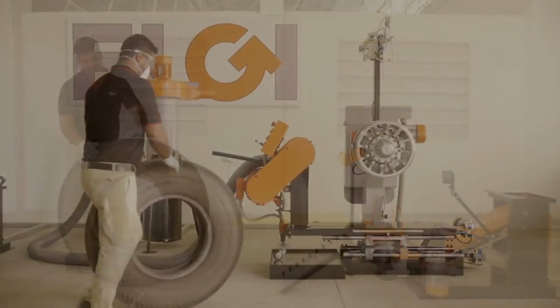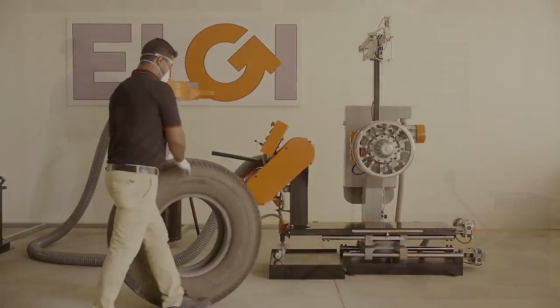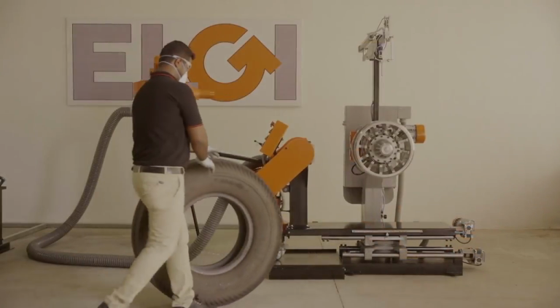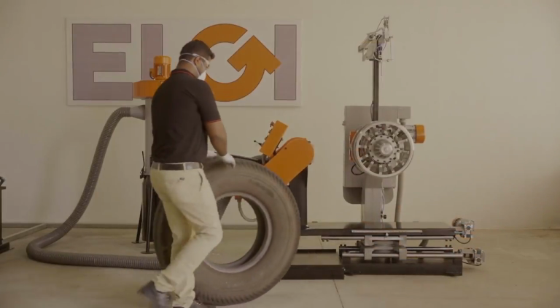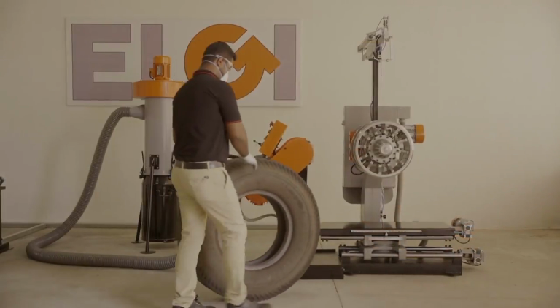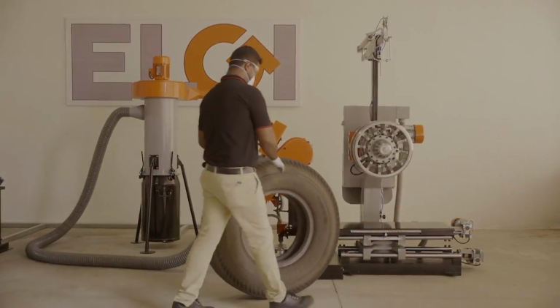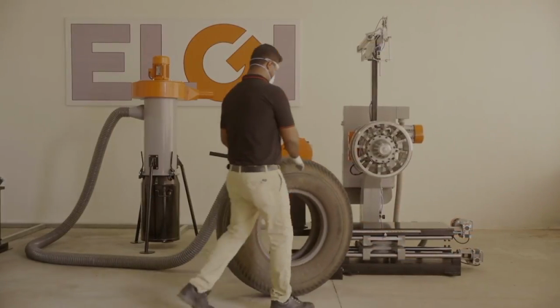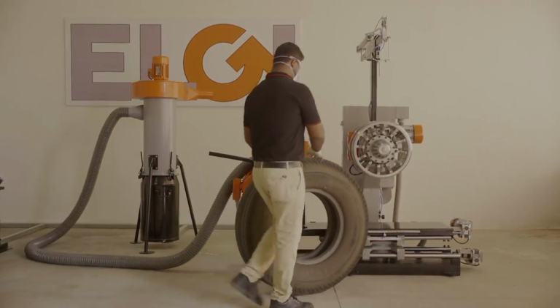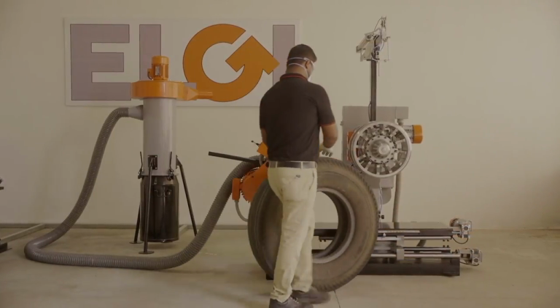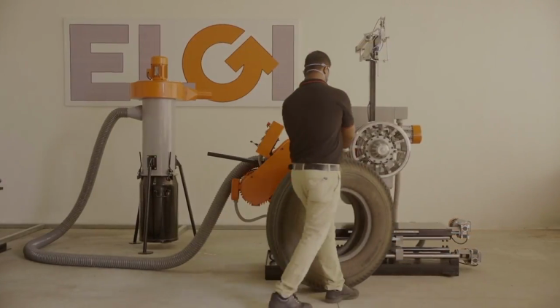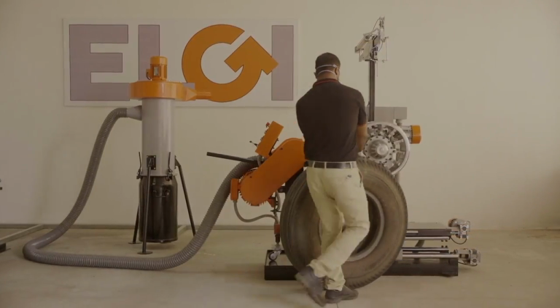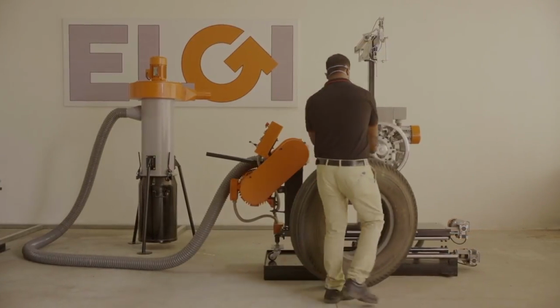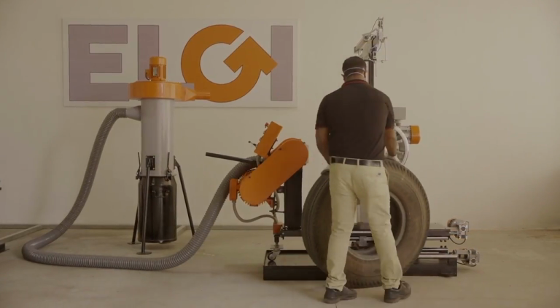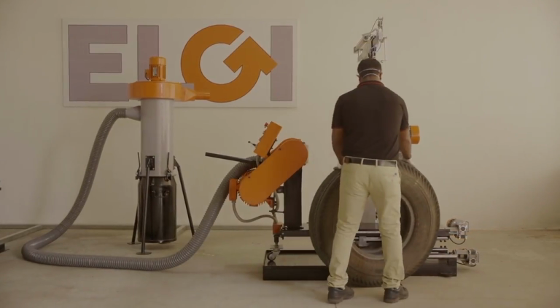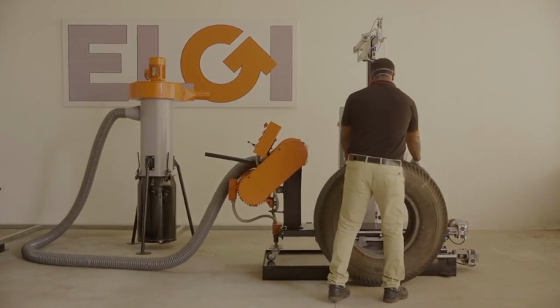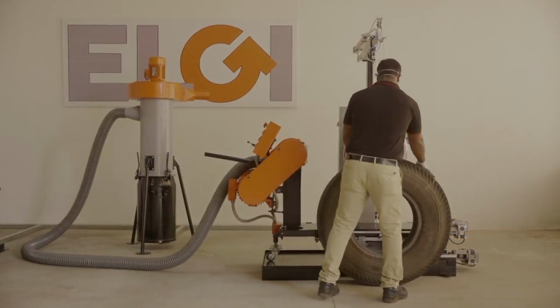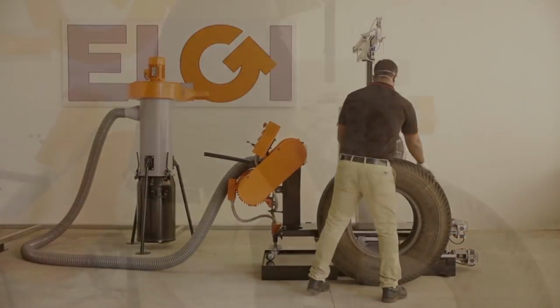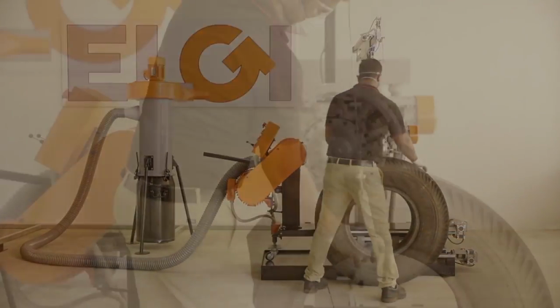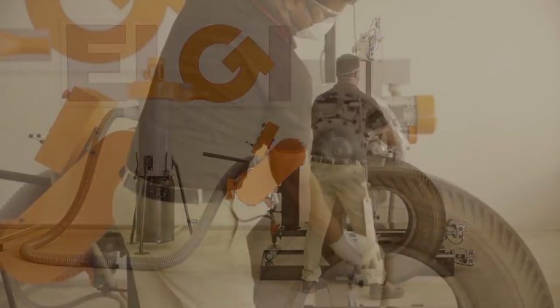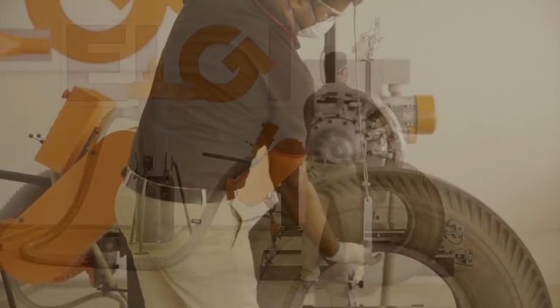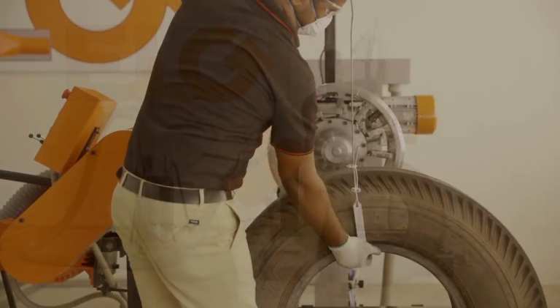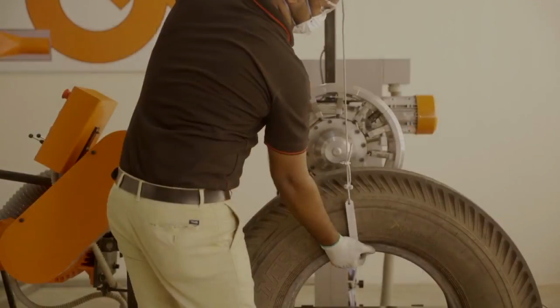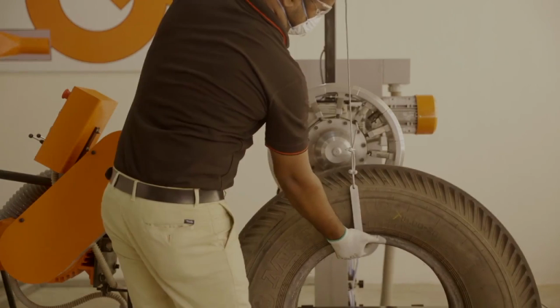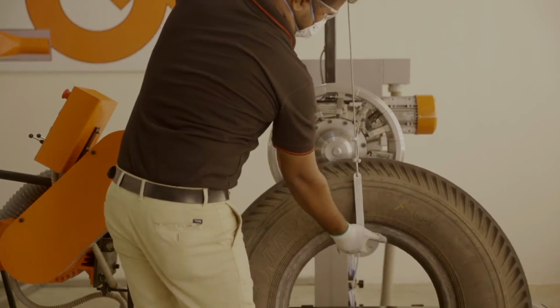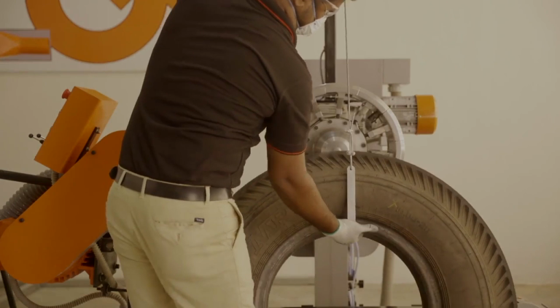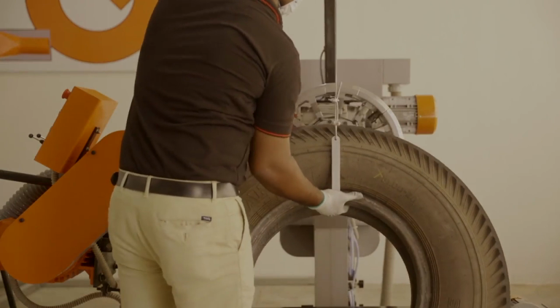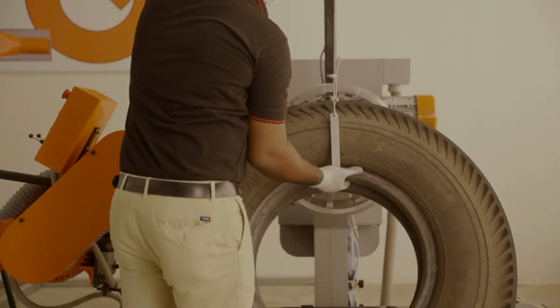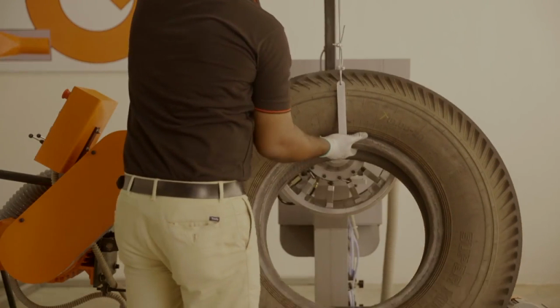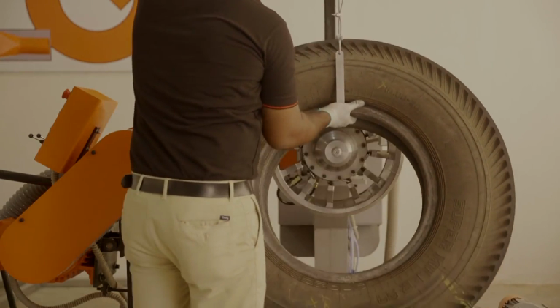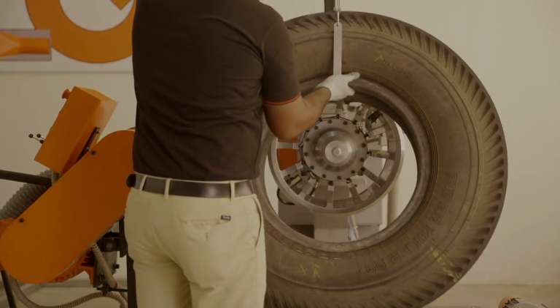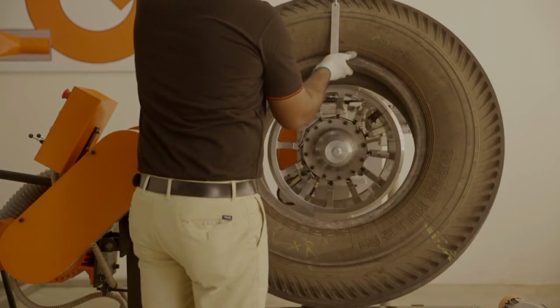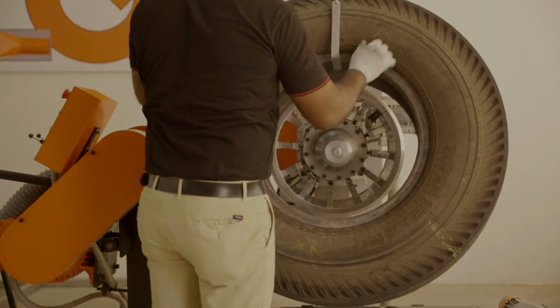The buffing machine removes the residual tread on casings and prepares the tyre for retreading.